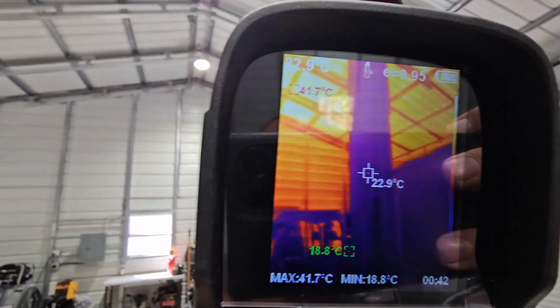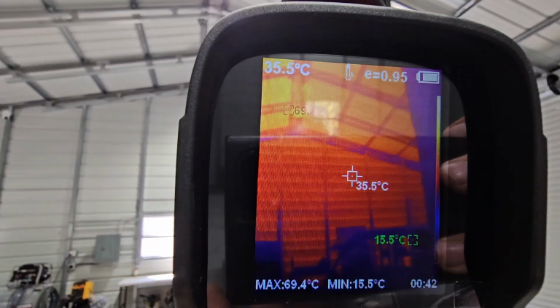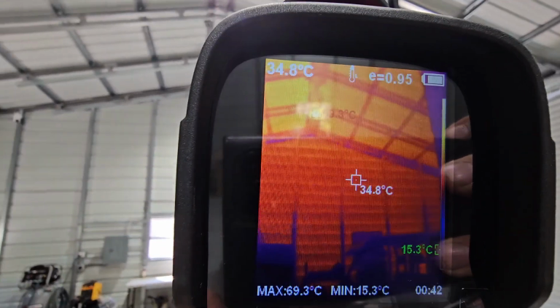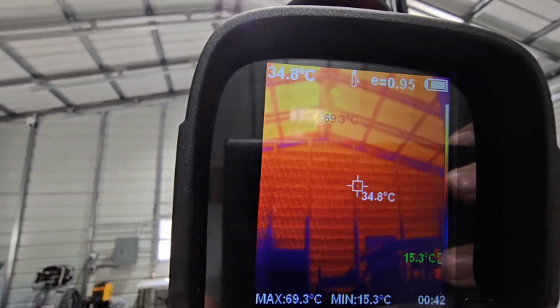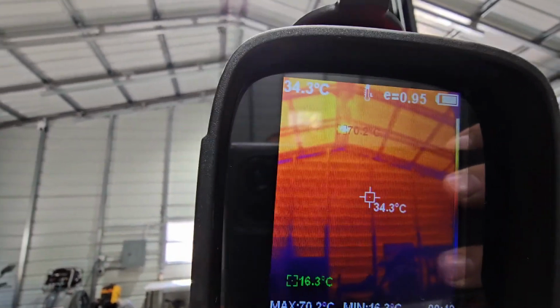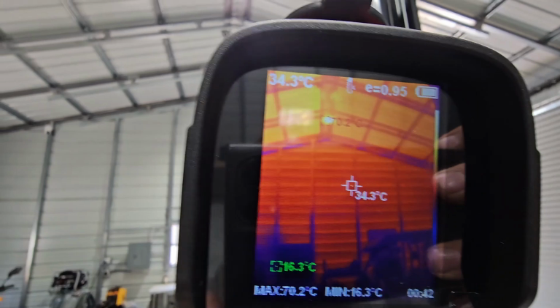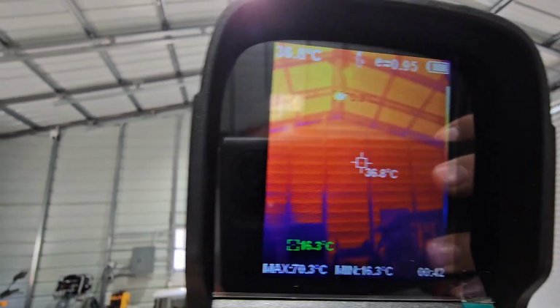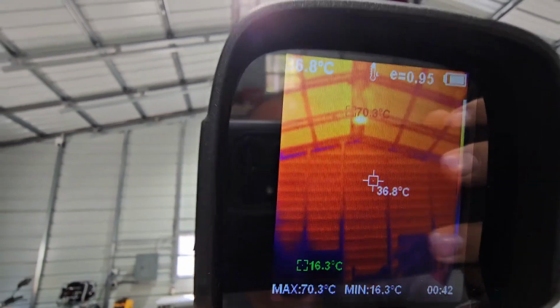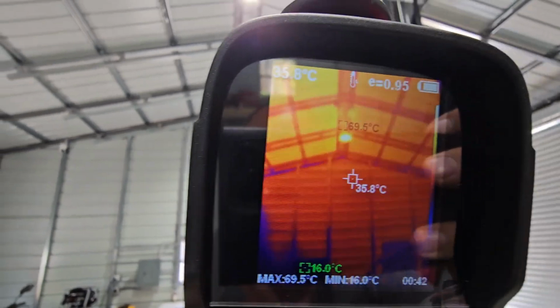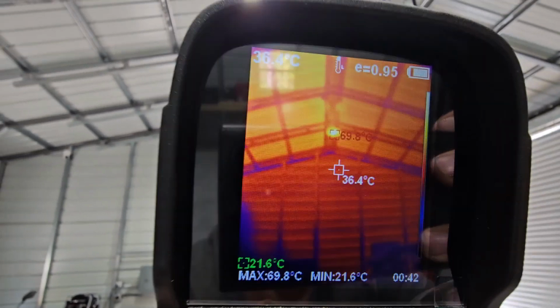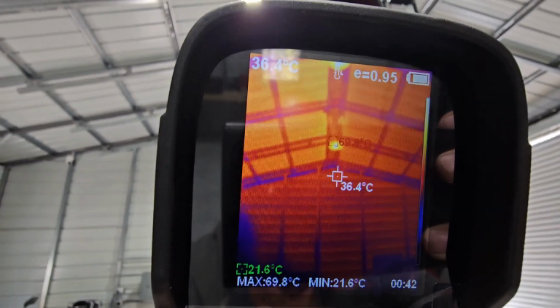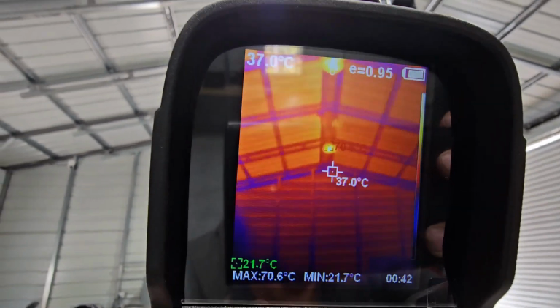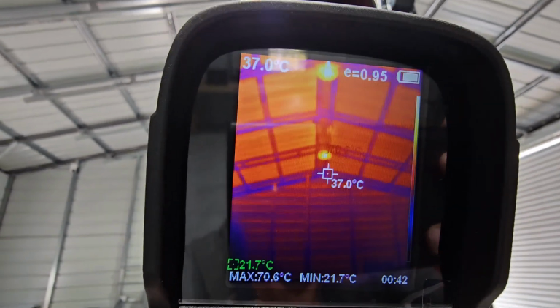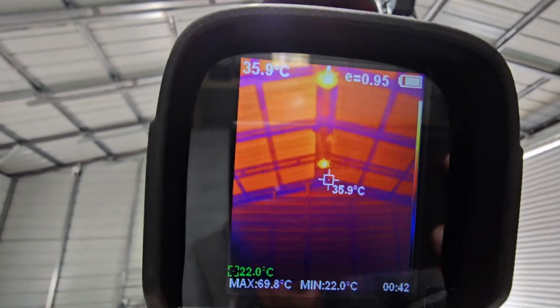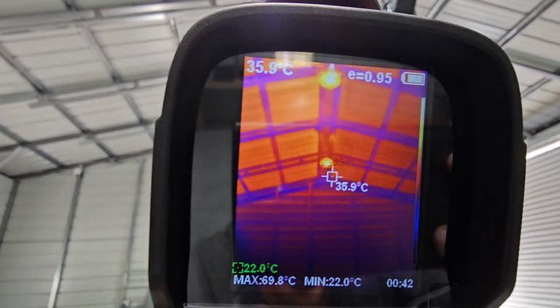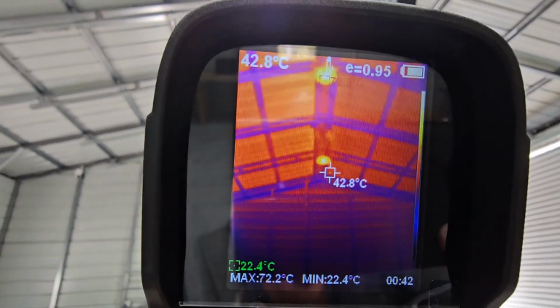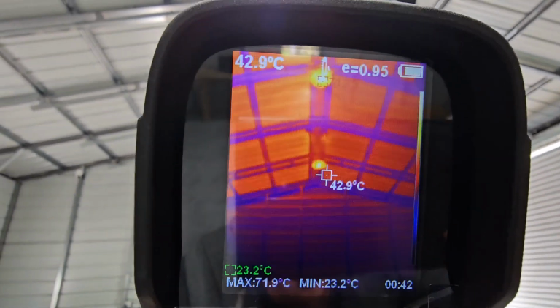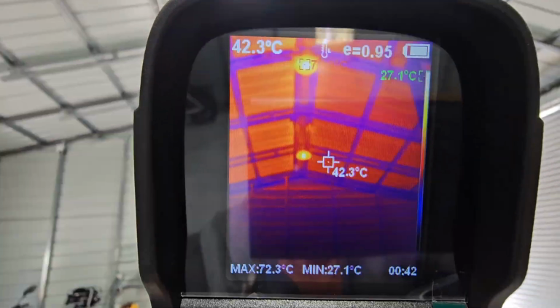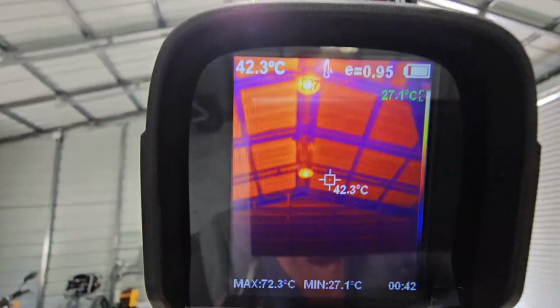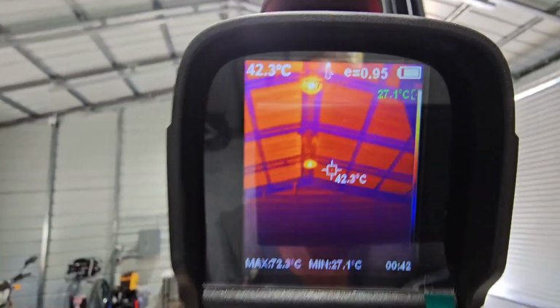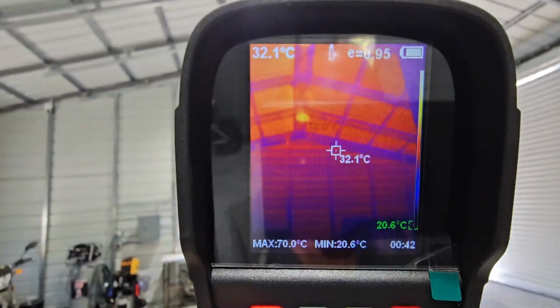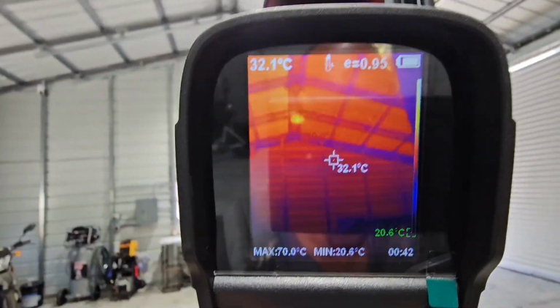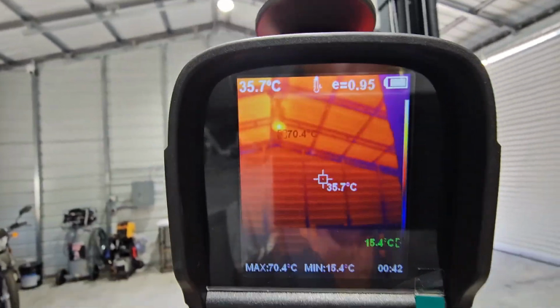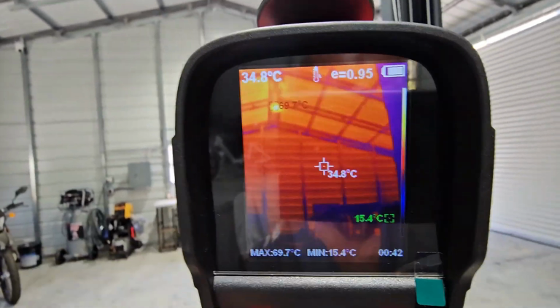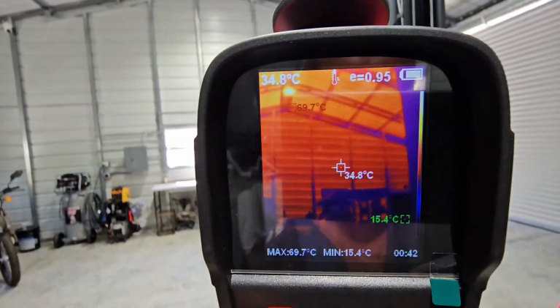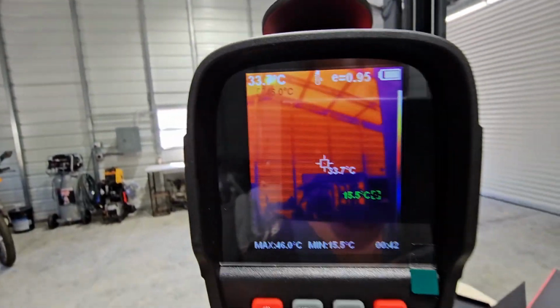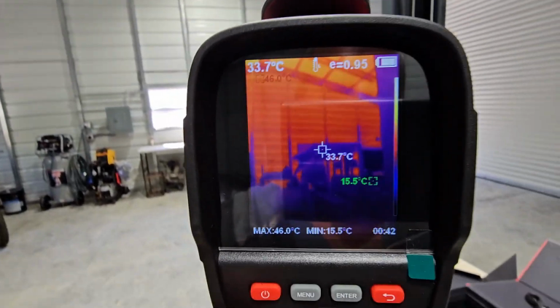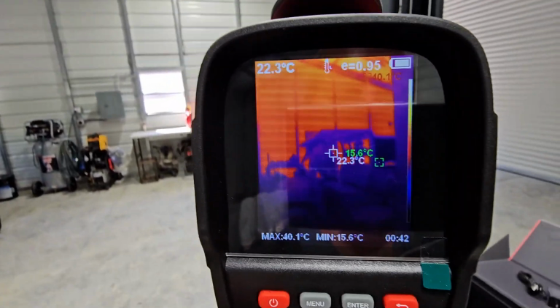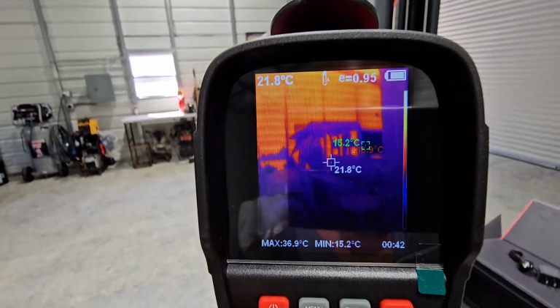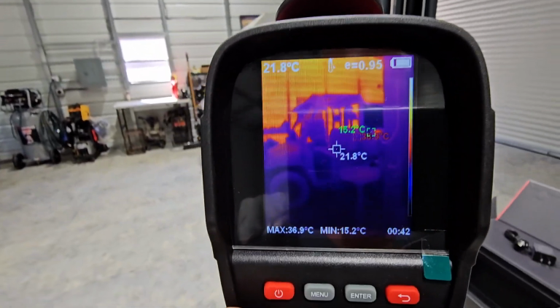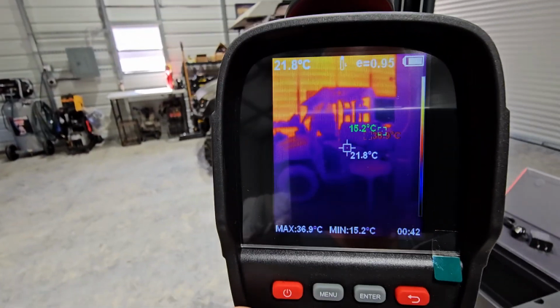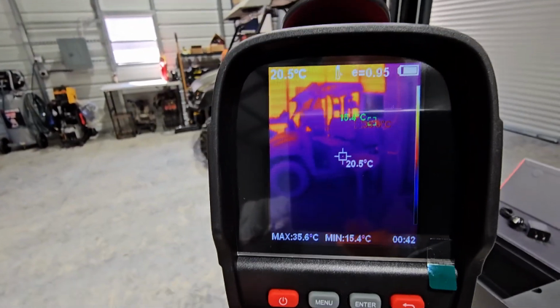Look how hot that roof is, and it's cool out today. We'll go through the settings and we'll have to change this to Fahrenheit.